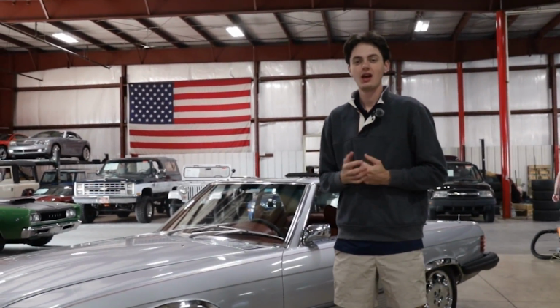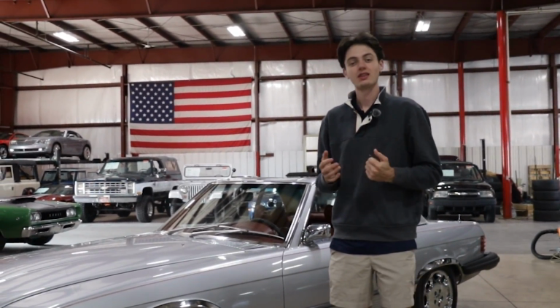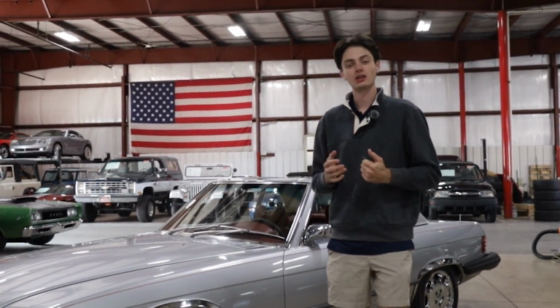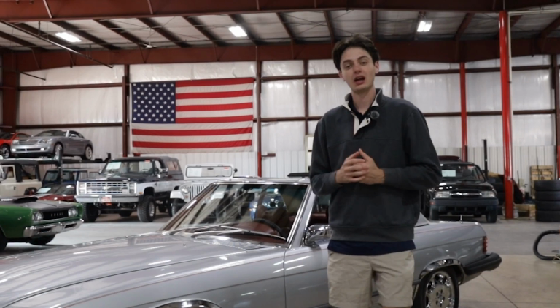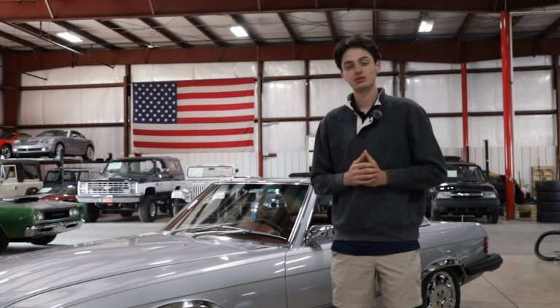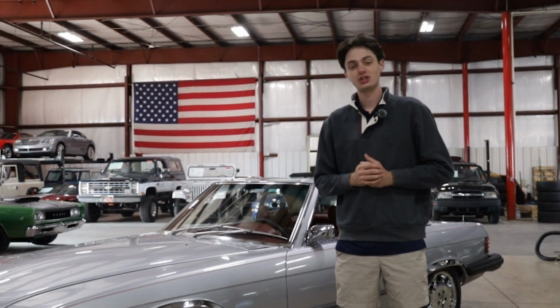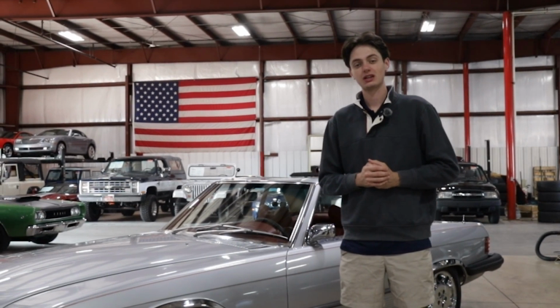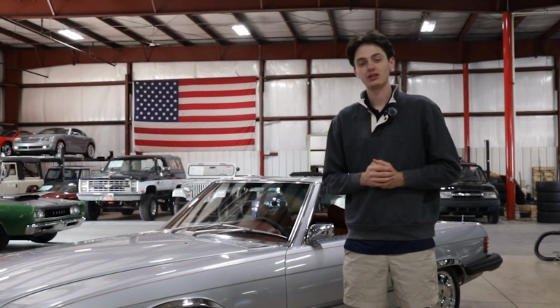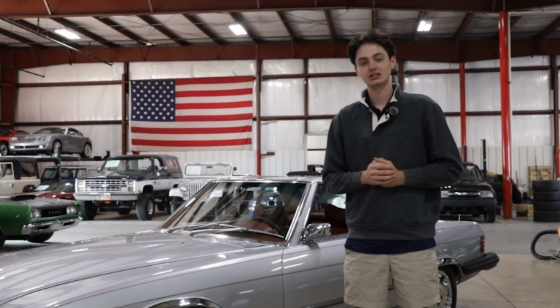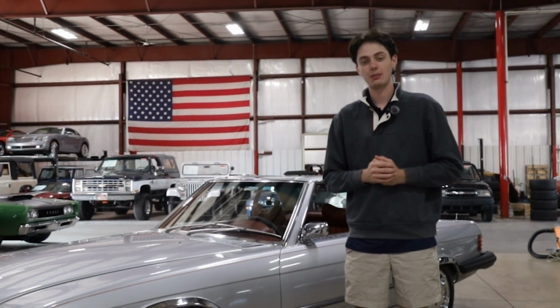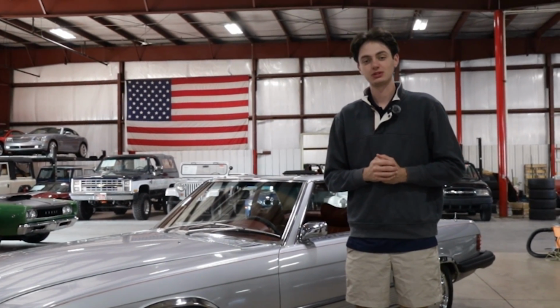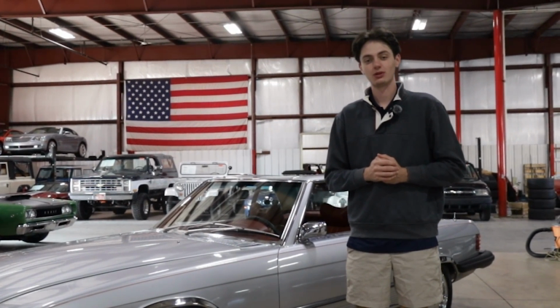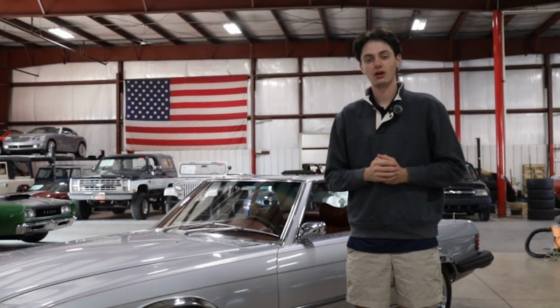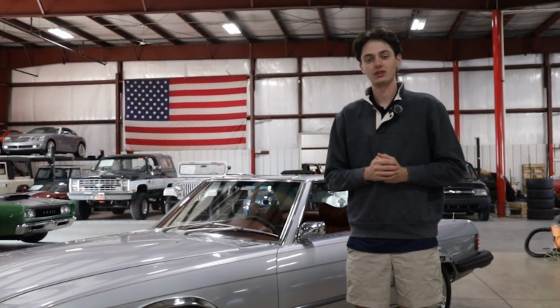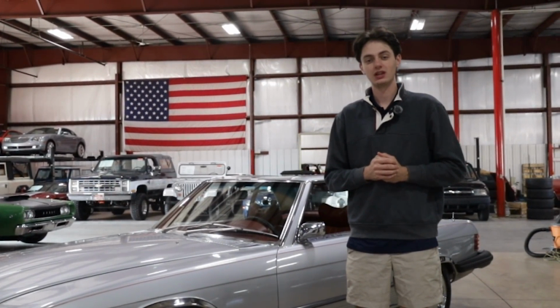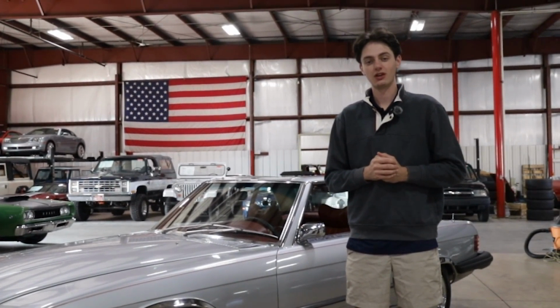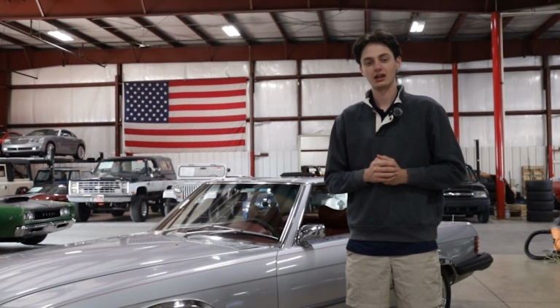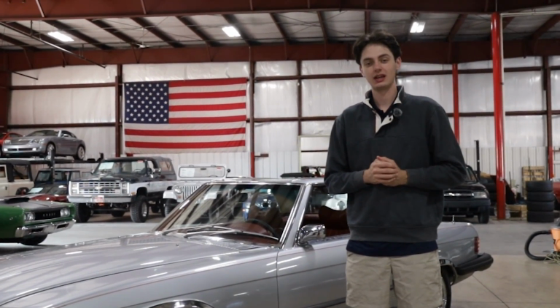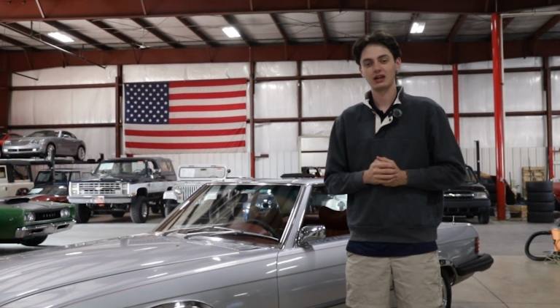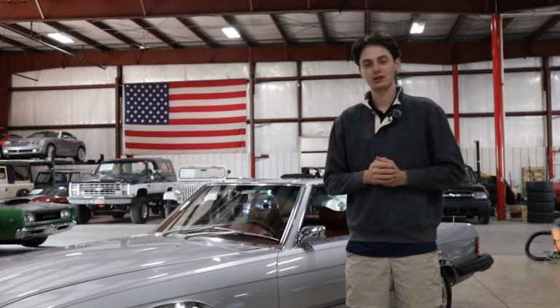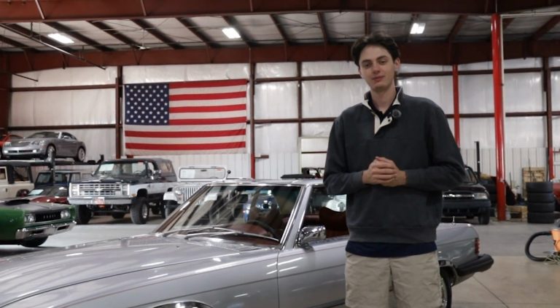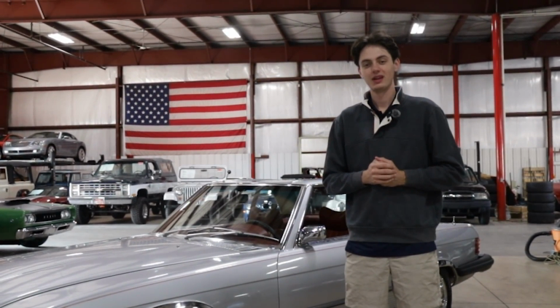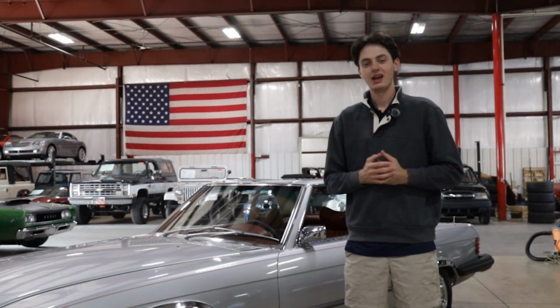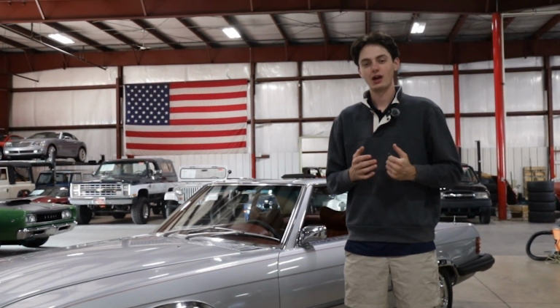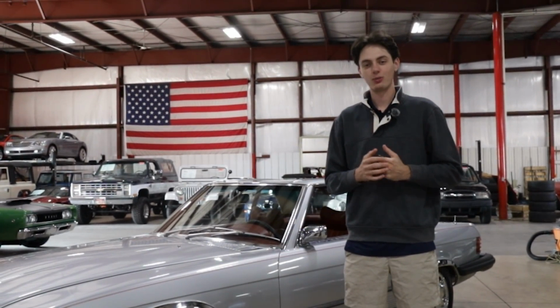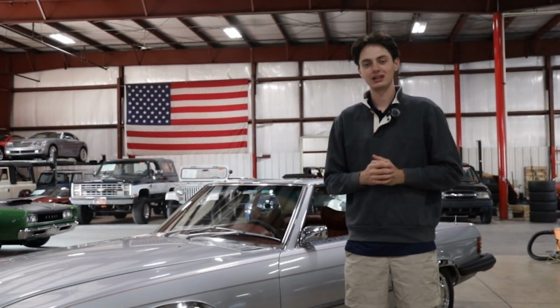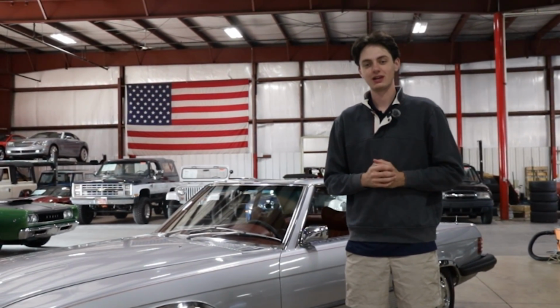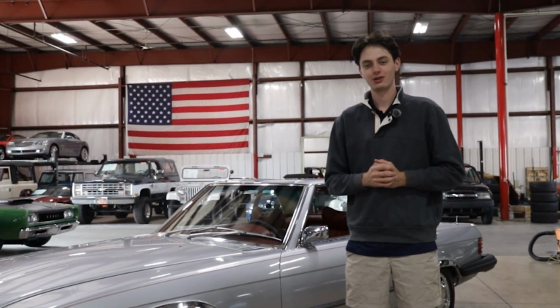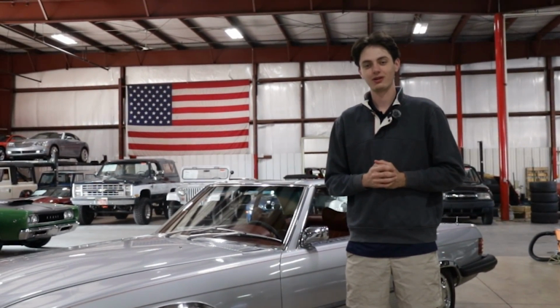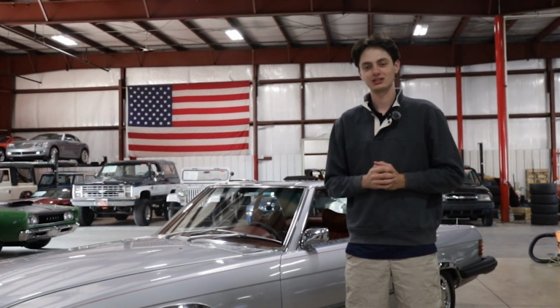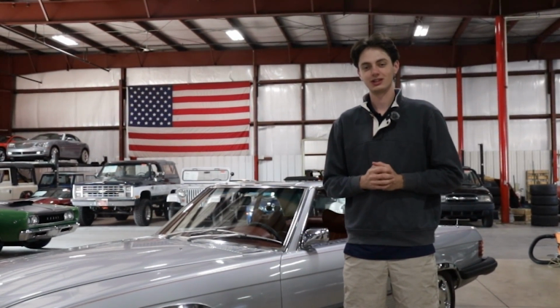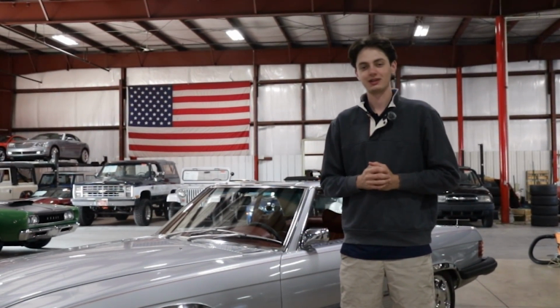Thank you guys for checking out this episode of the GearHead Gallery, and I hope you guys have a great rest of your day.